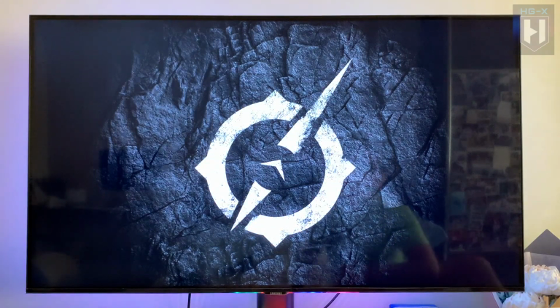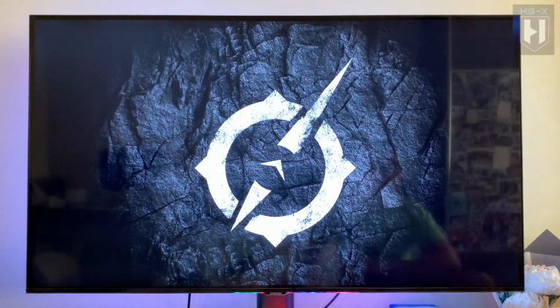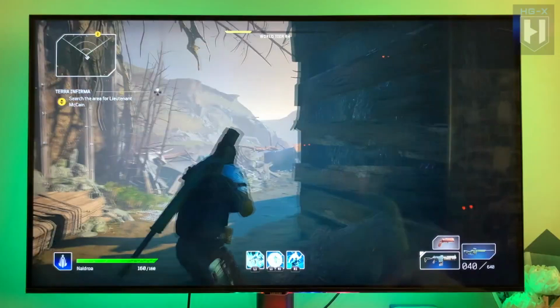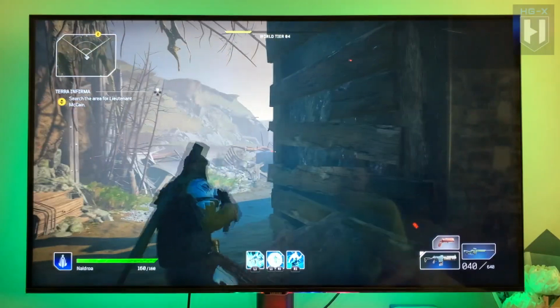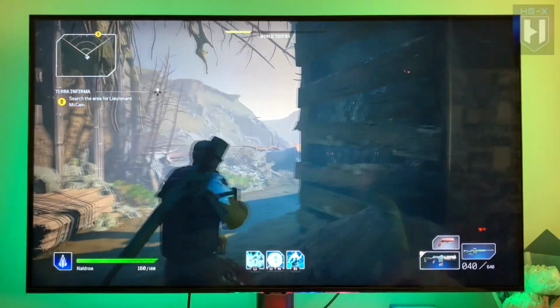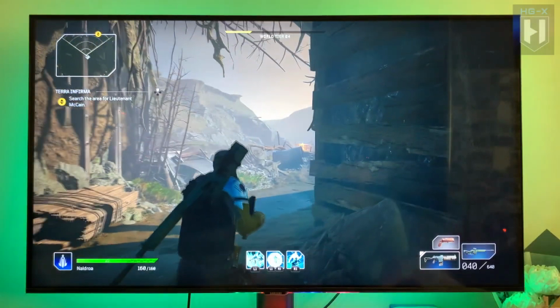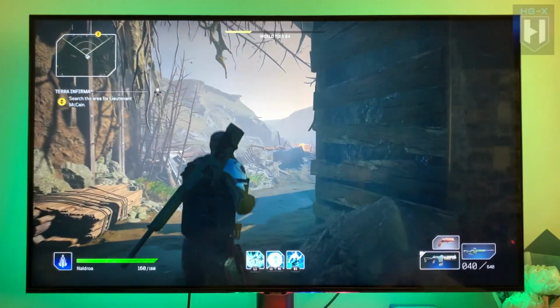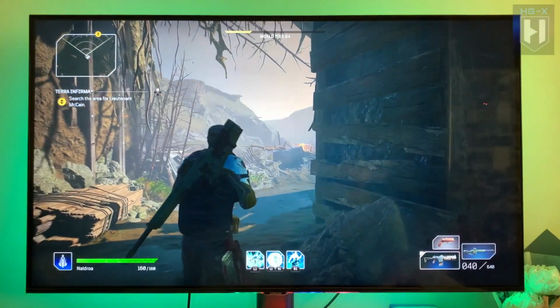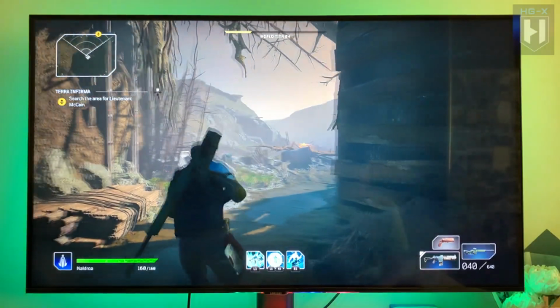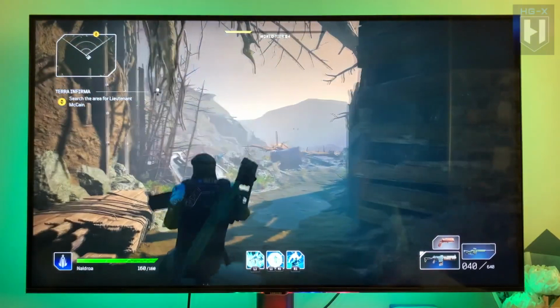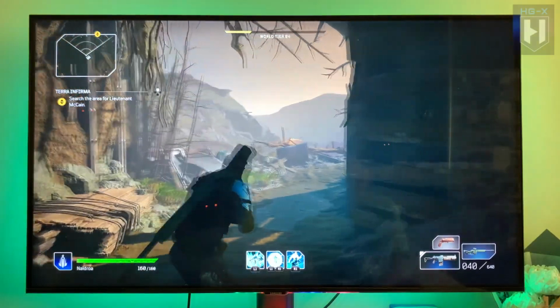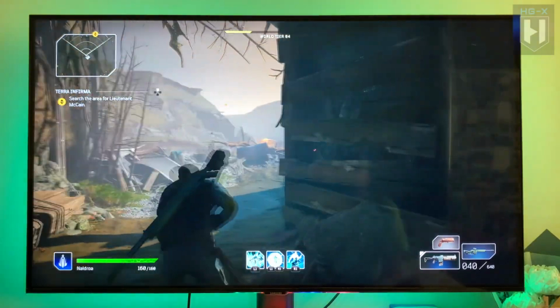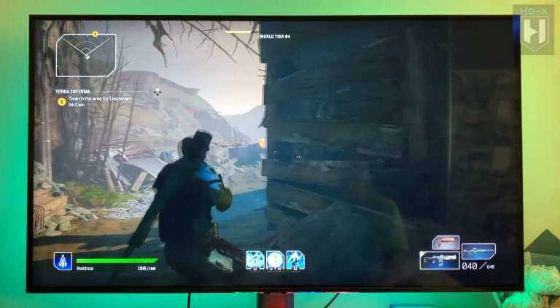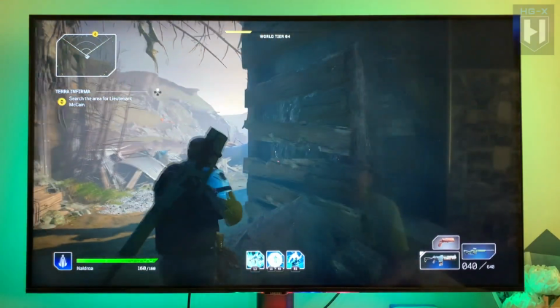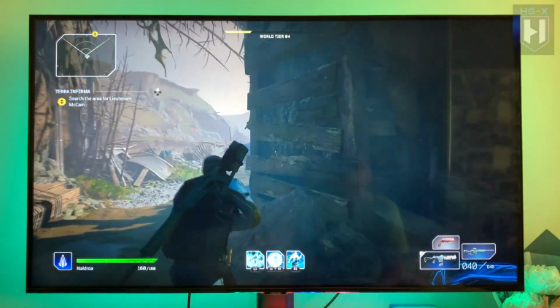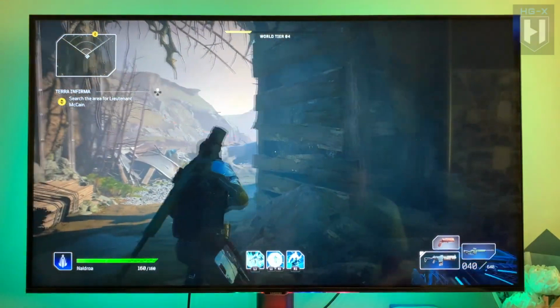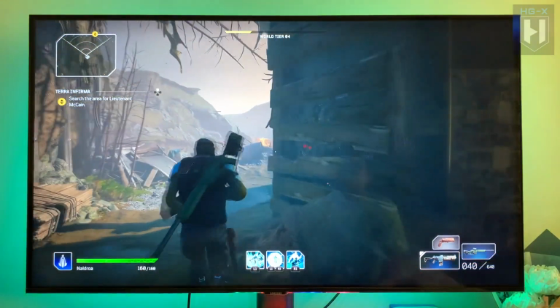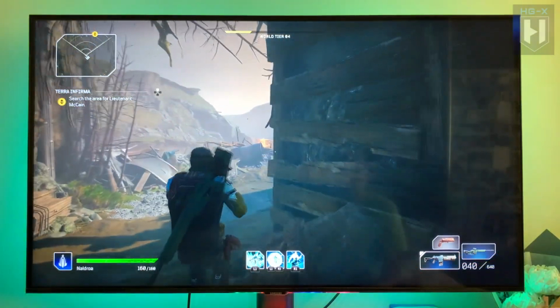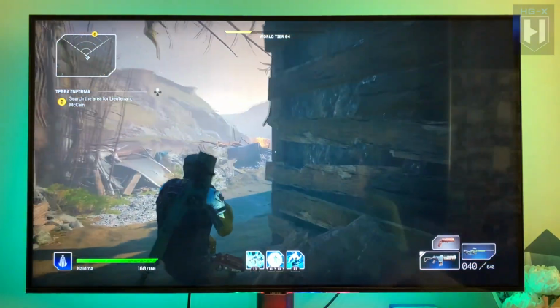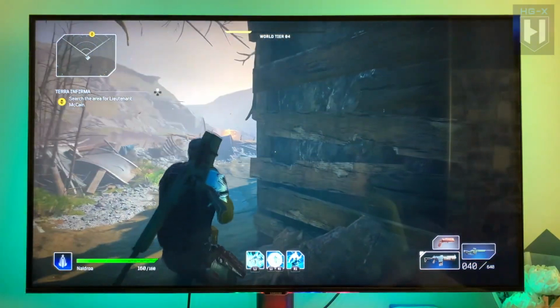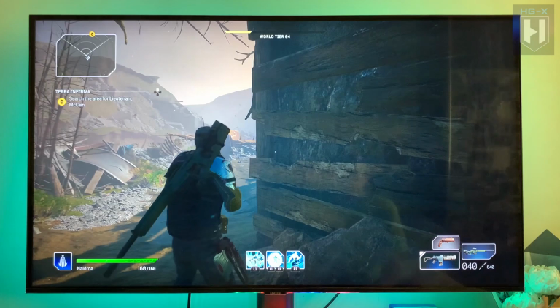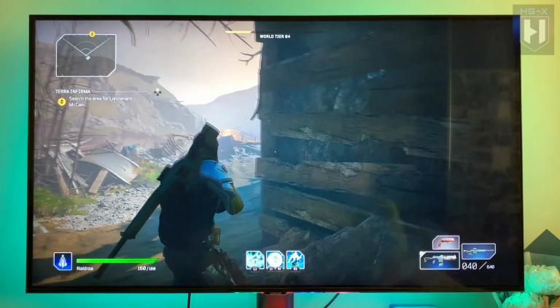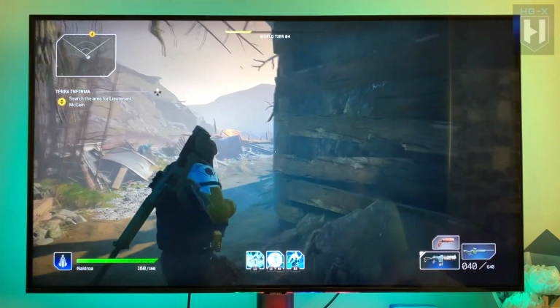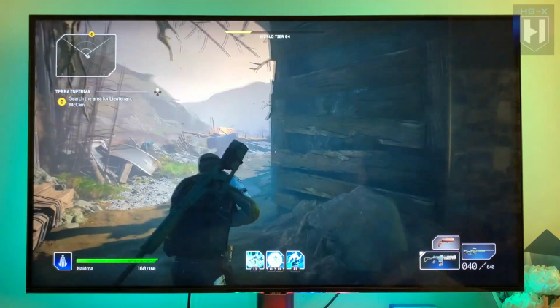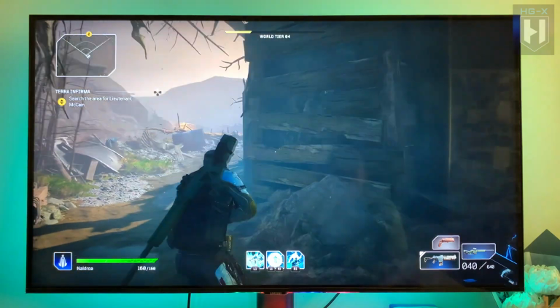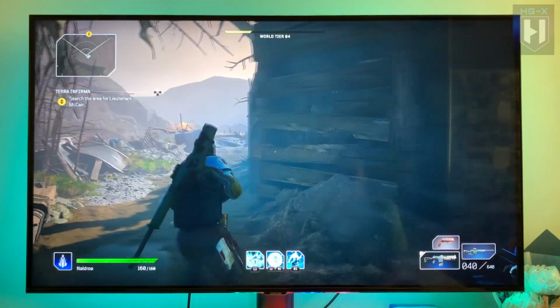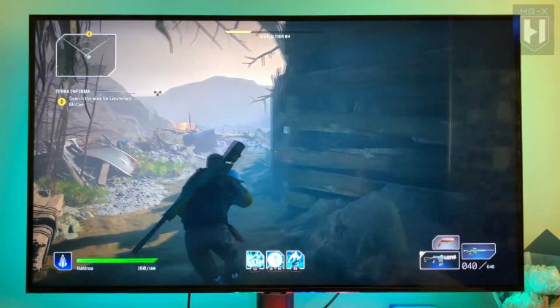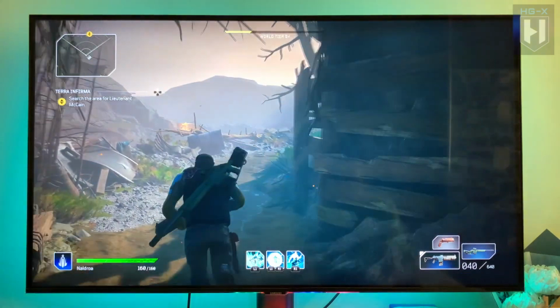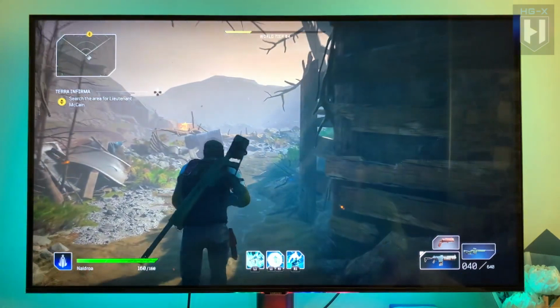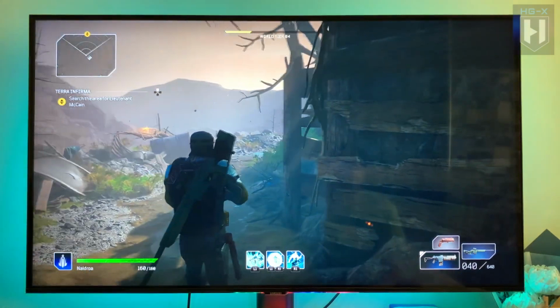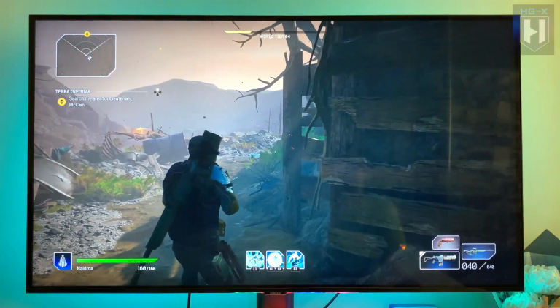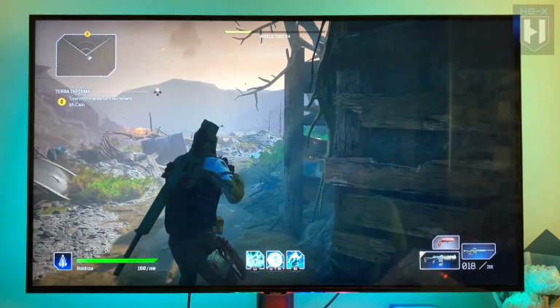This is the Outriders demo — it's running on 4K, 60 frames per second.